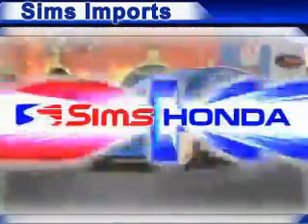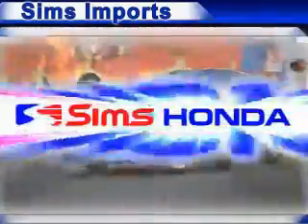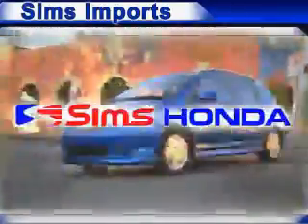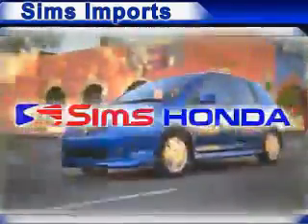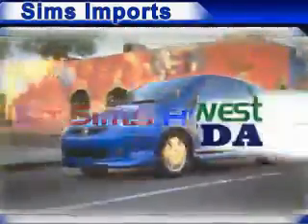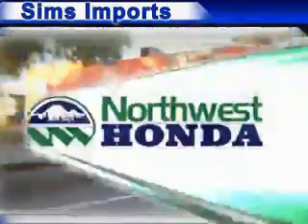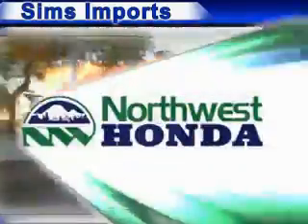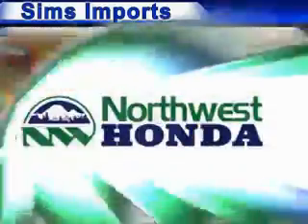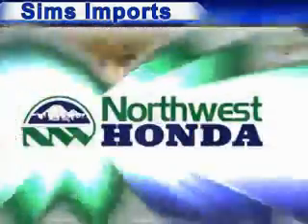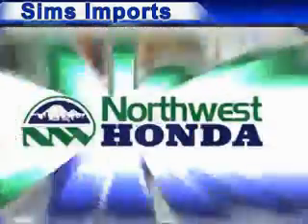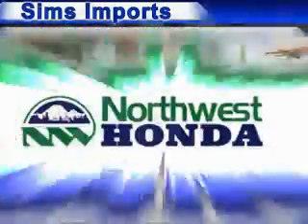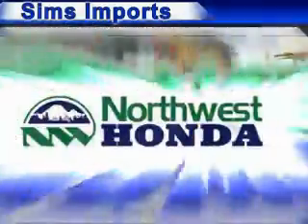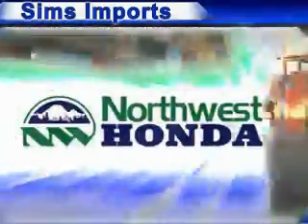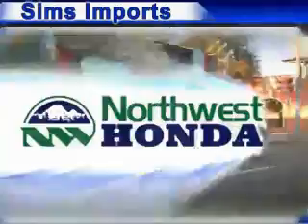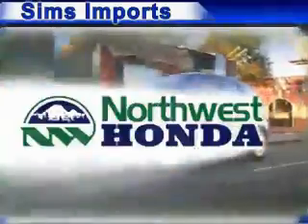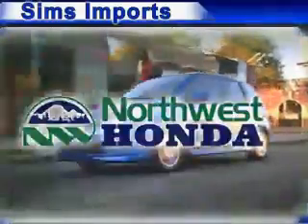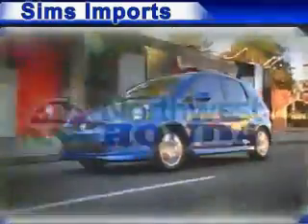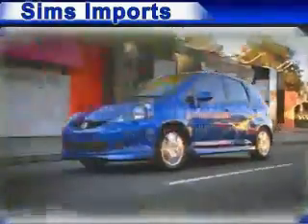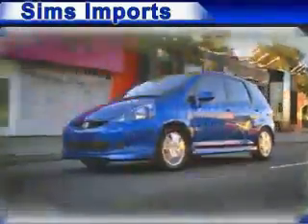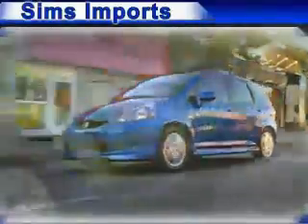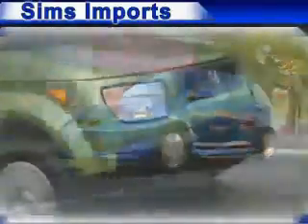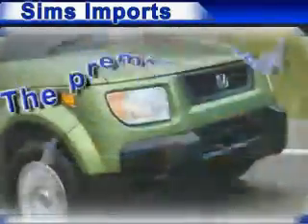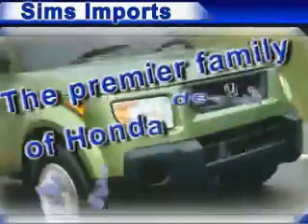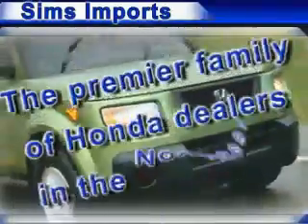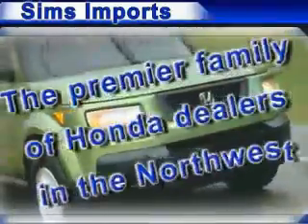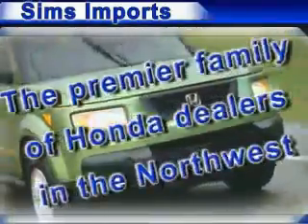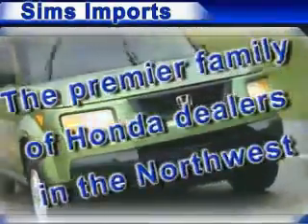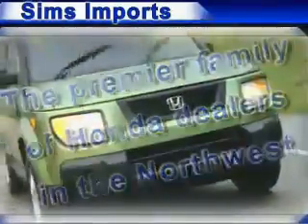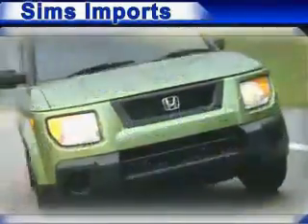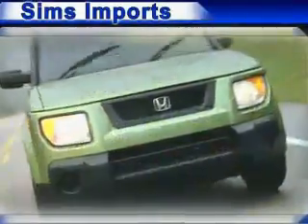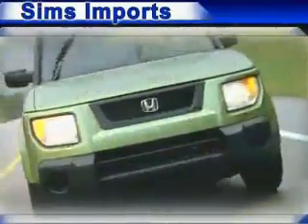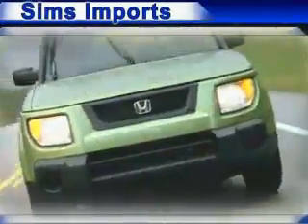Welcome to Simms Imports, home of Simms and Northwest Honda, the premier family of Honda dealers in the Northwest.